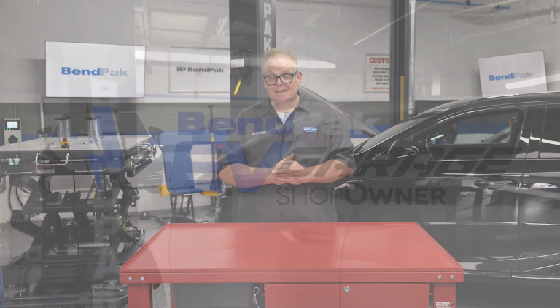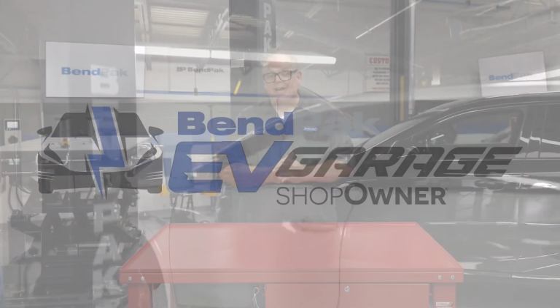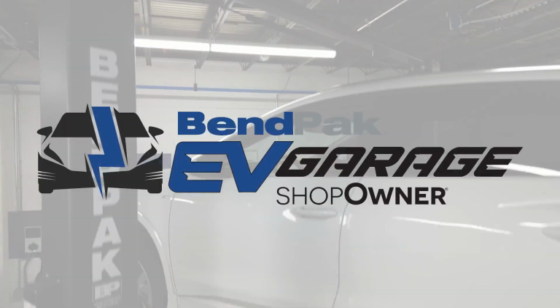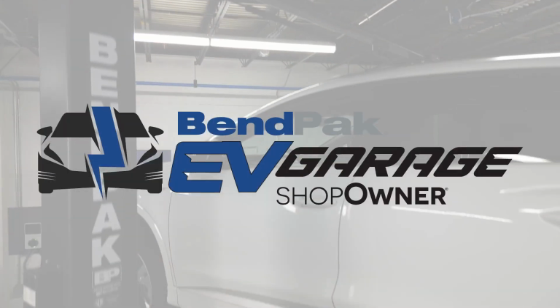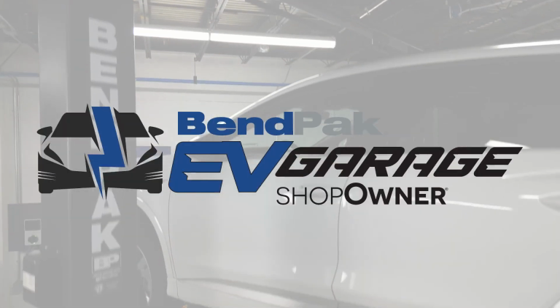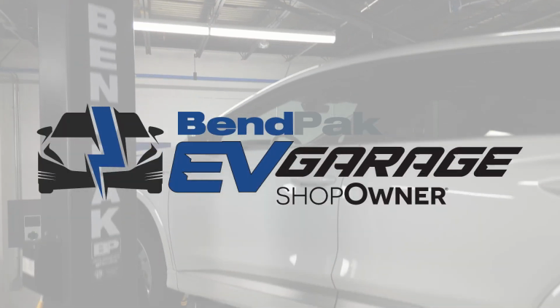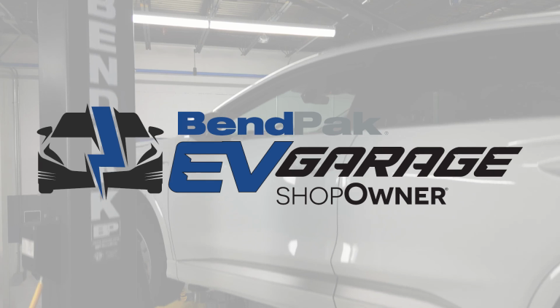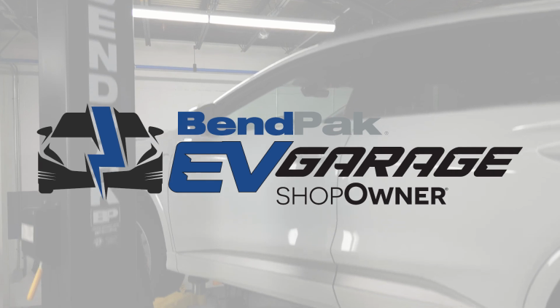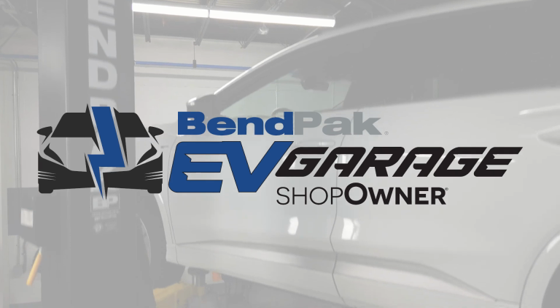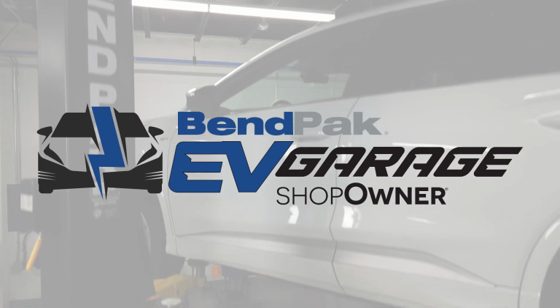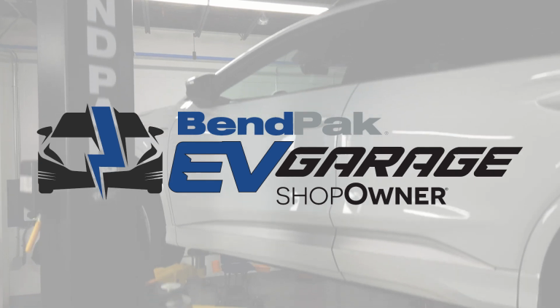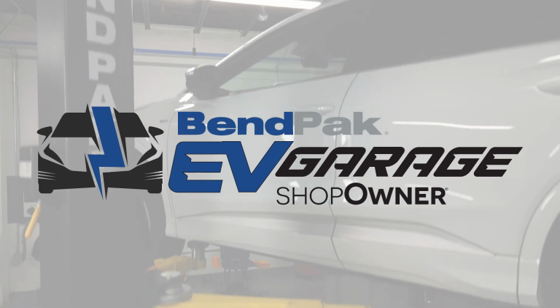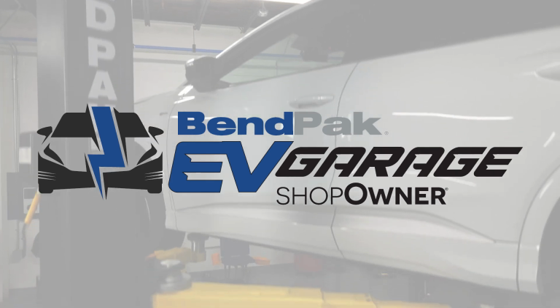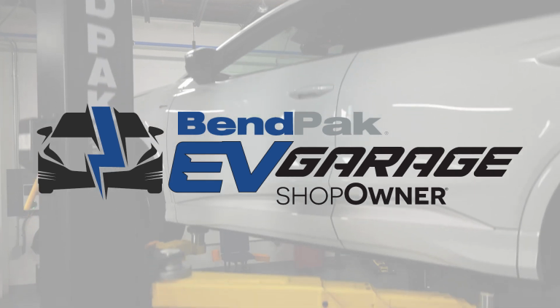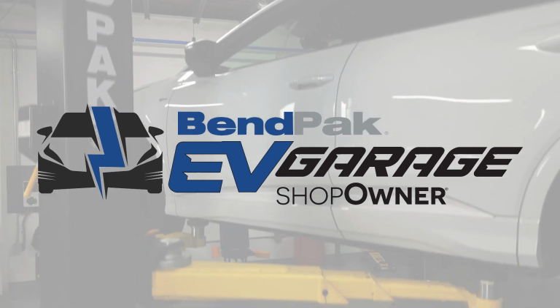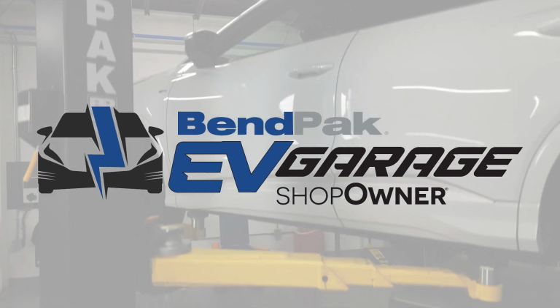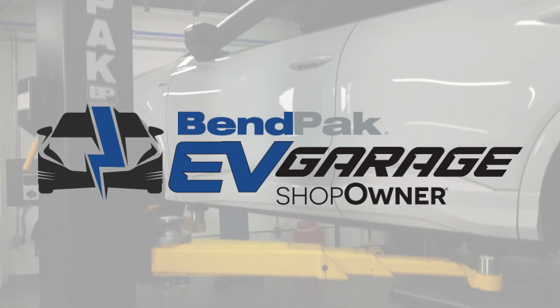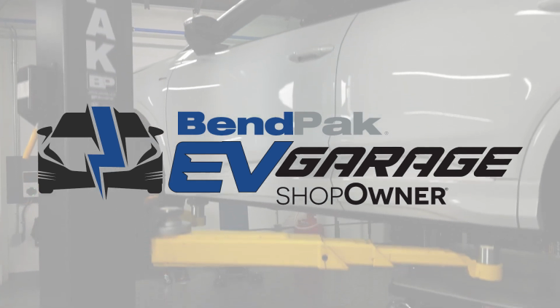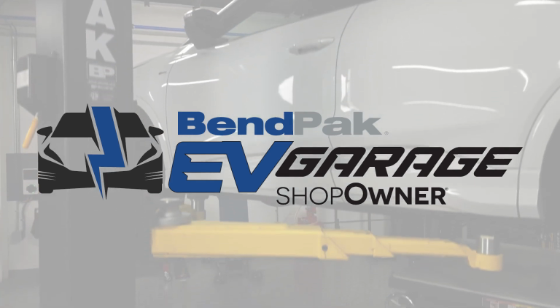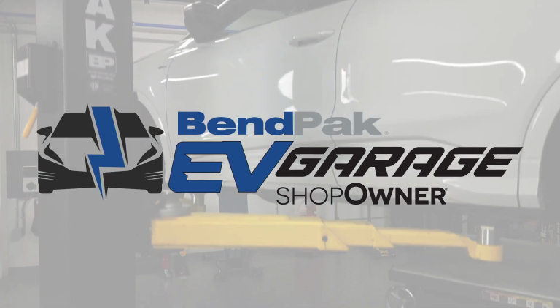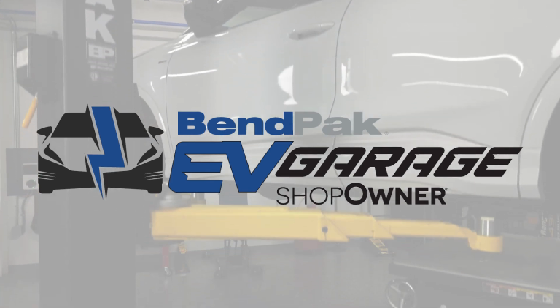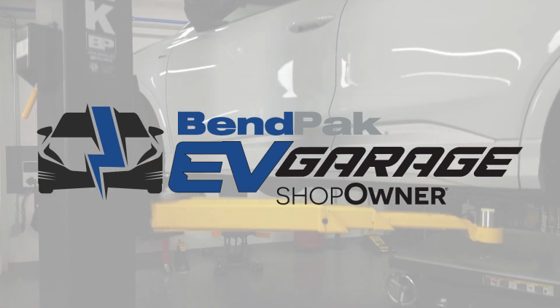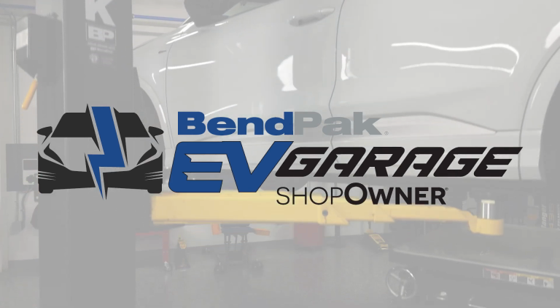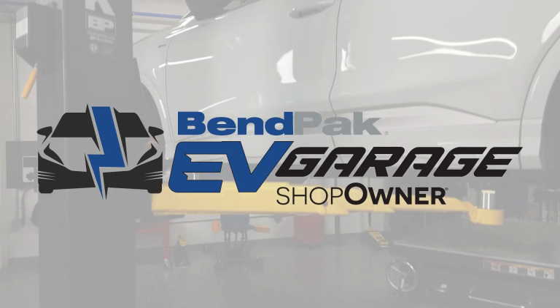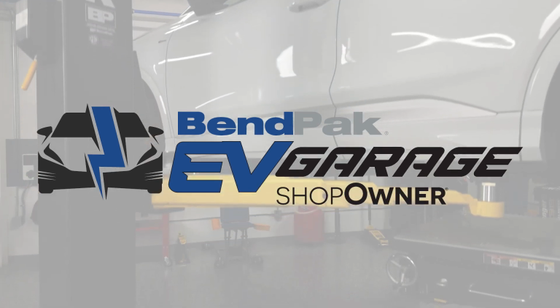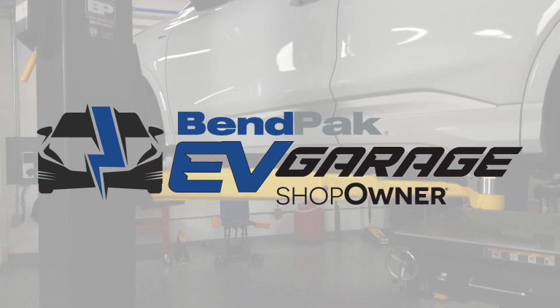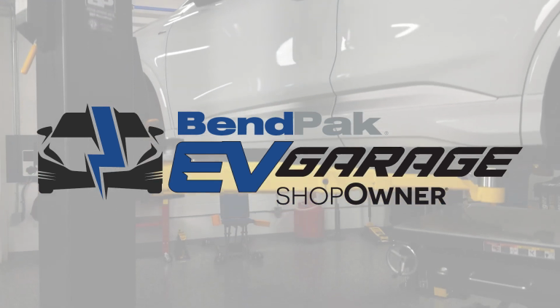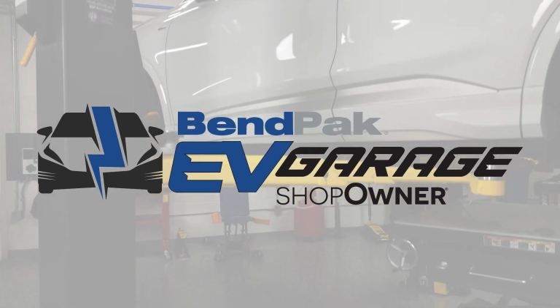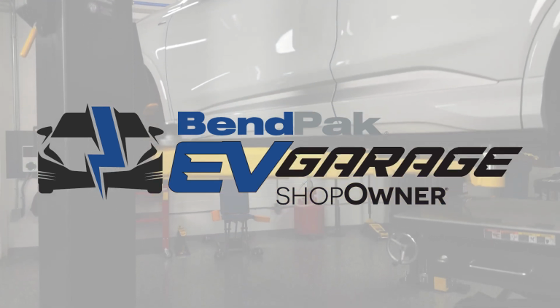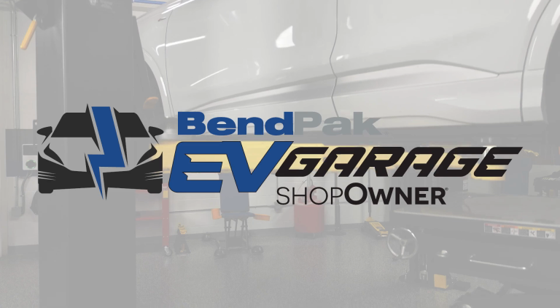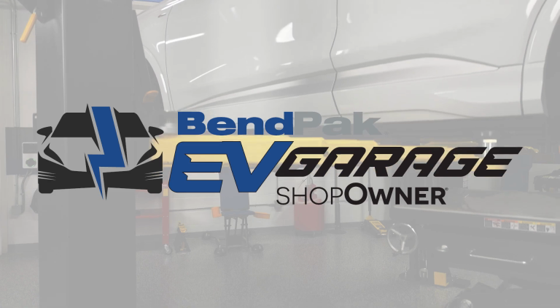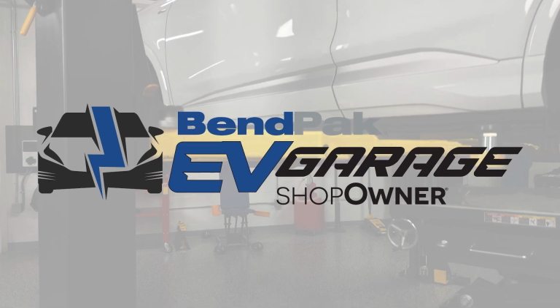I'm Andrew Markell coming to you from the Bempak EV garage studio at Babcox Media. I'll see you again. Thanks for watching.